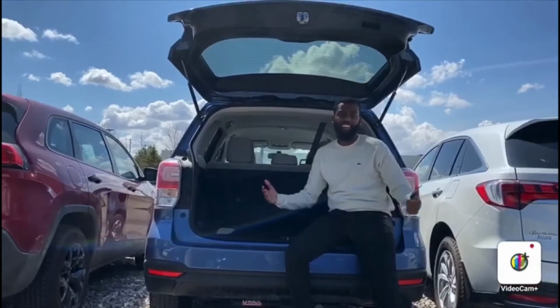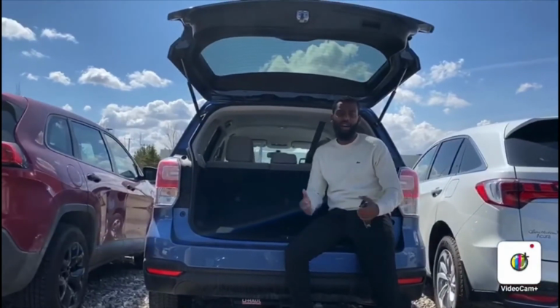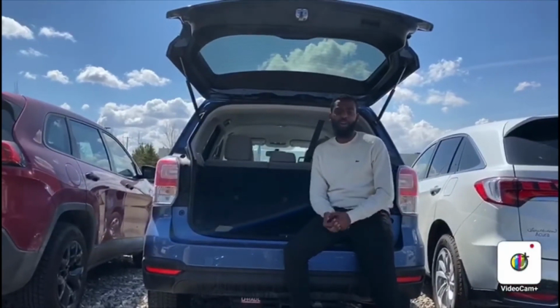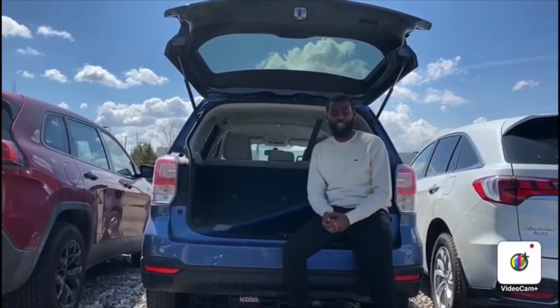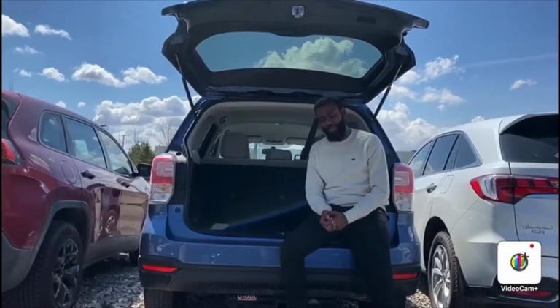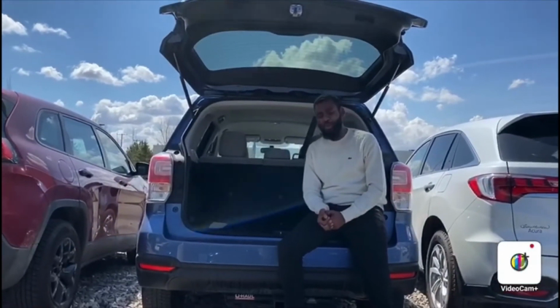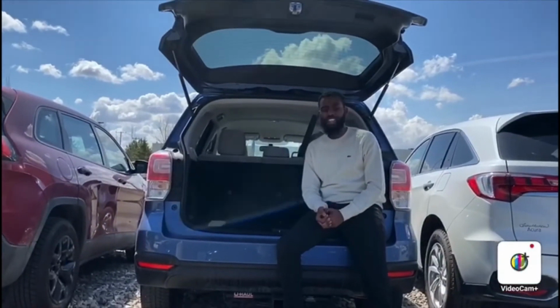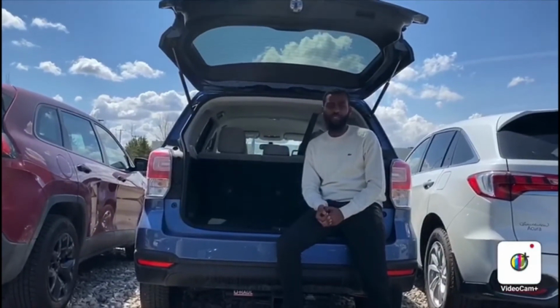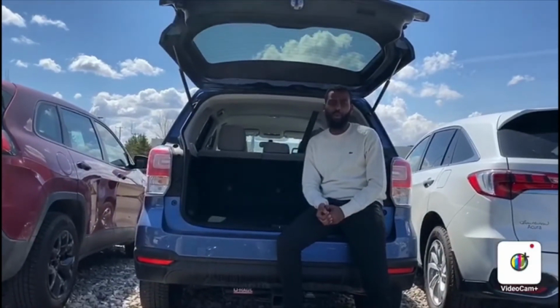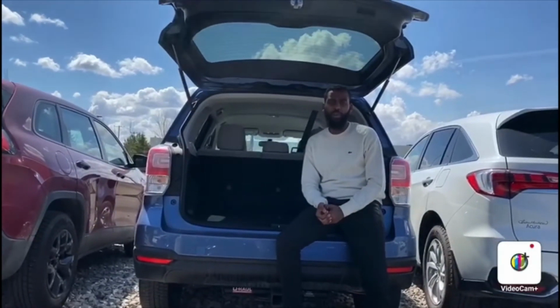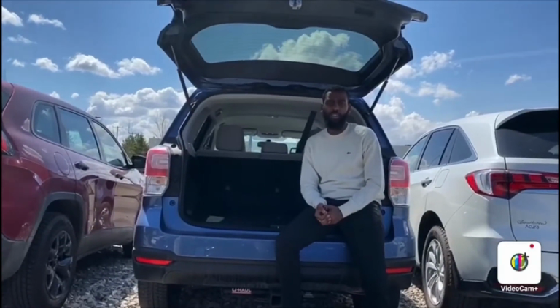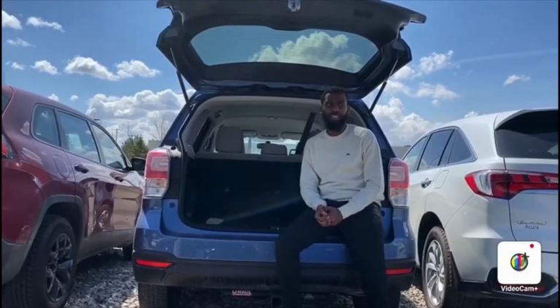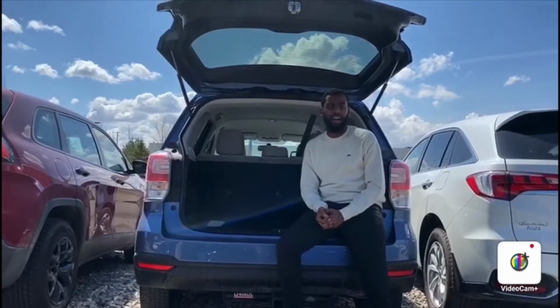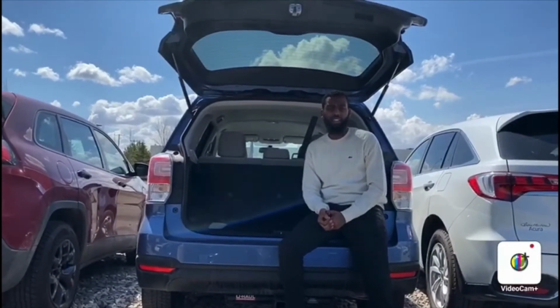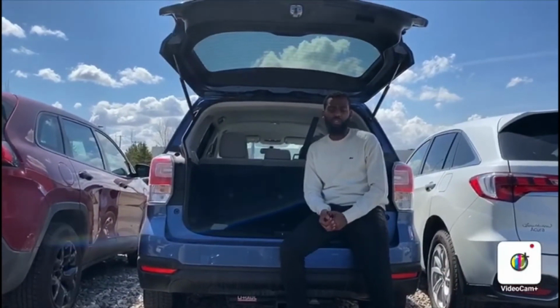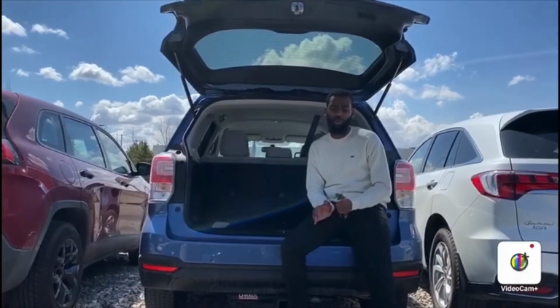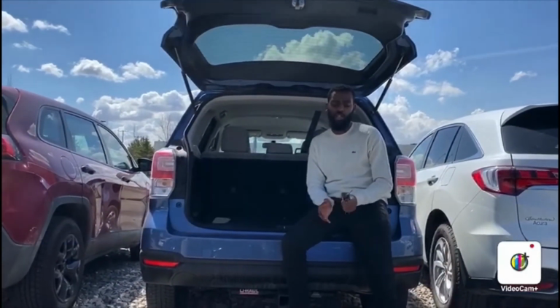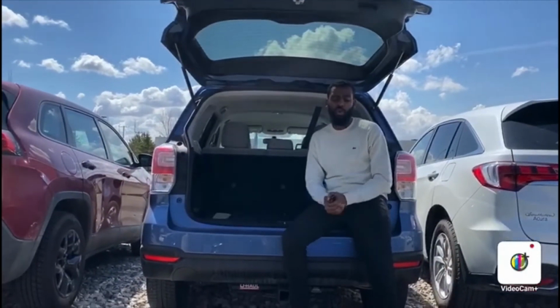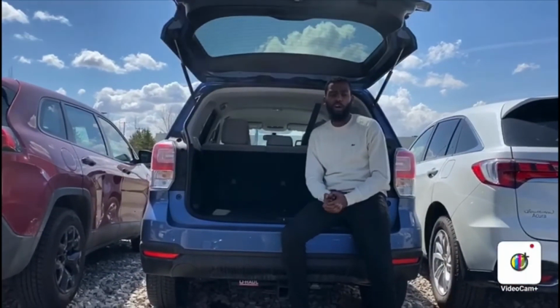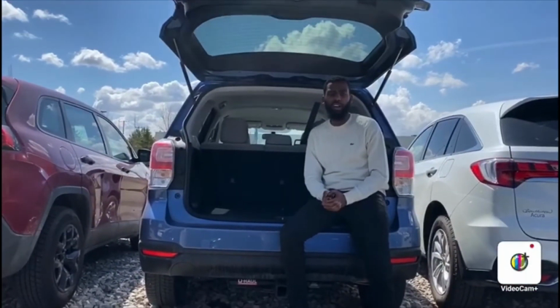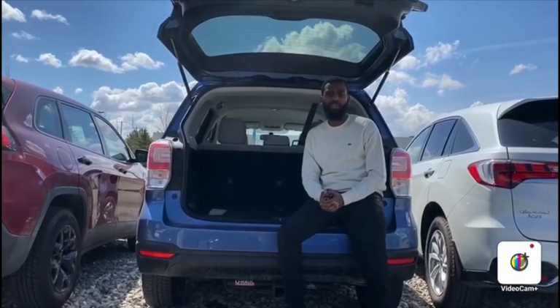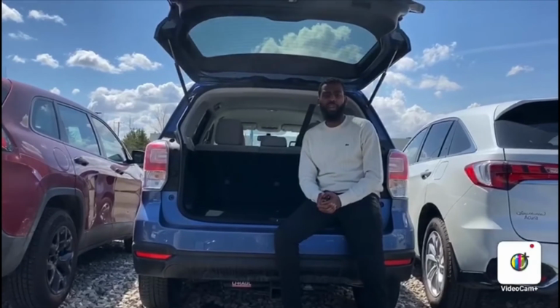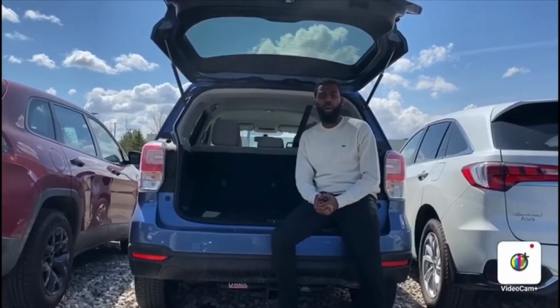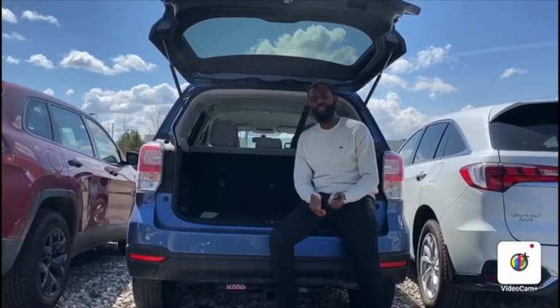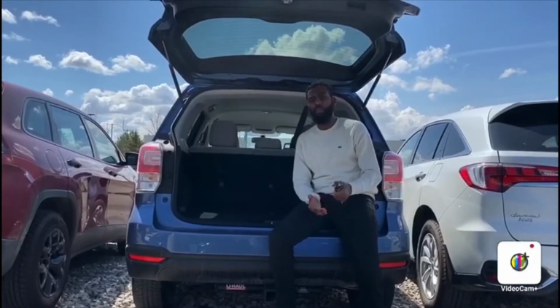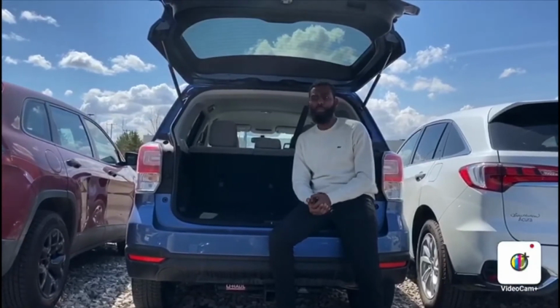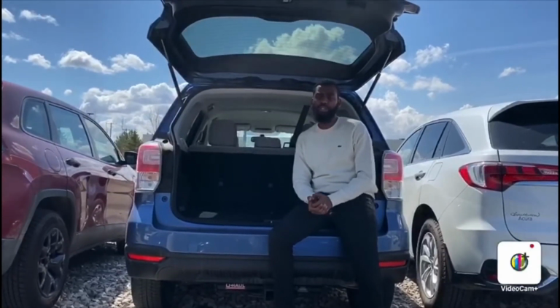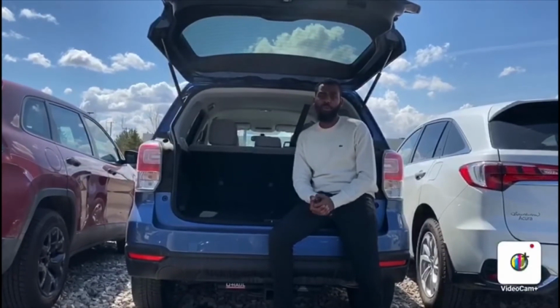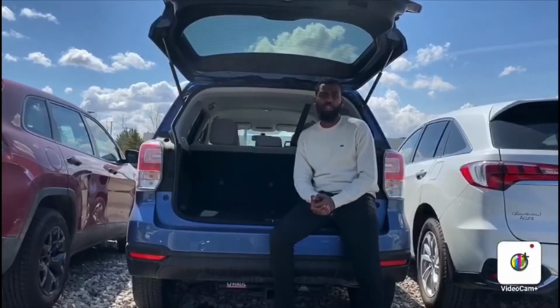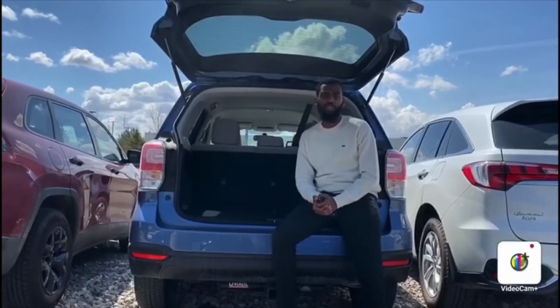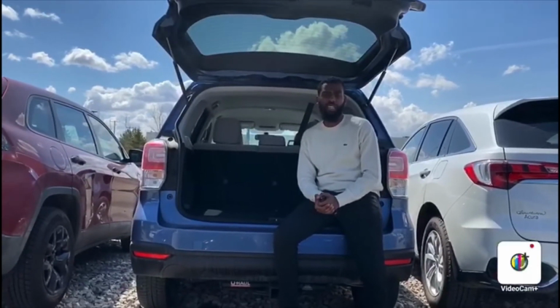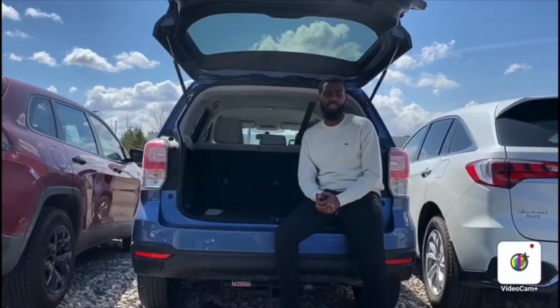Okay Abel, thank you so much again for inquiring with us. I just wanted to do a quick little walk around. When you come in in person, I'll make sure you go for the test drive.